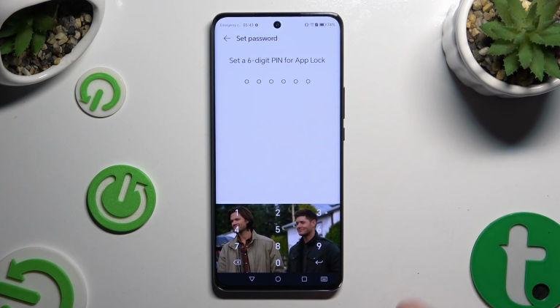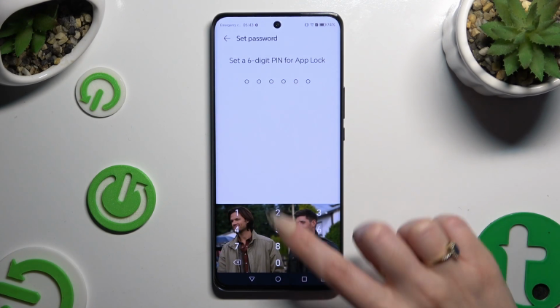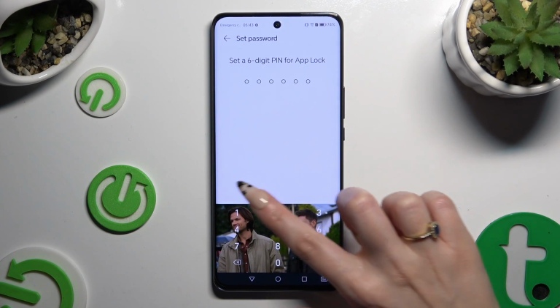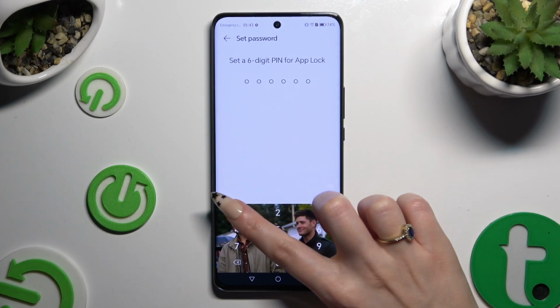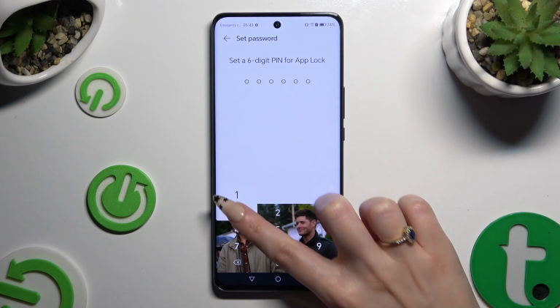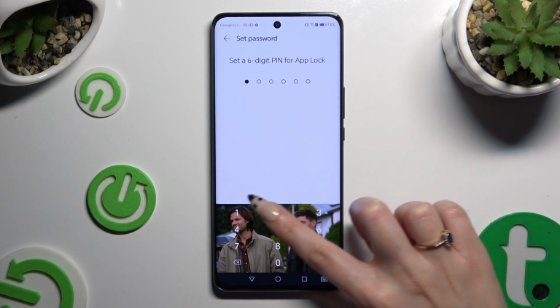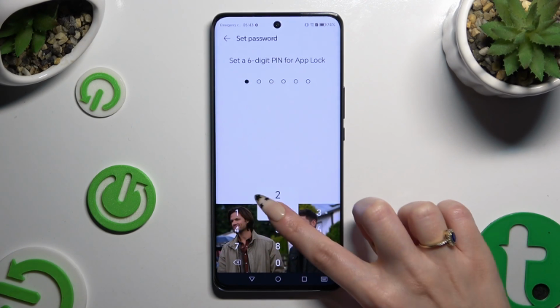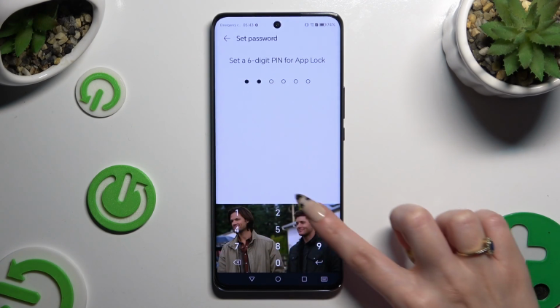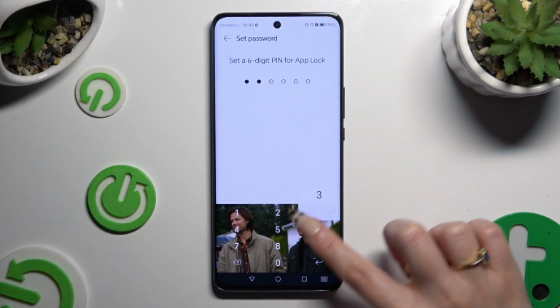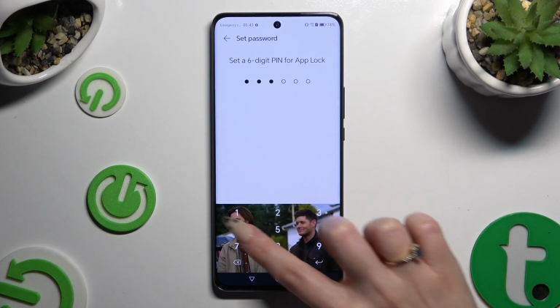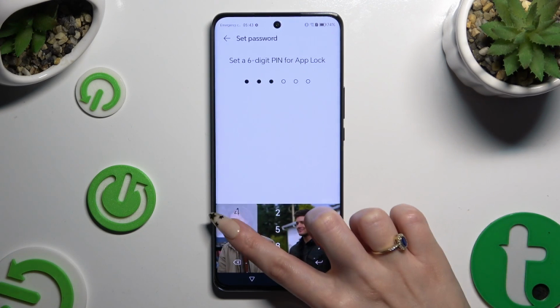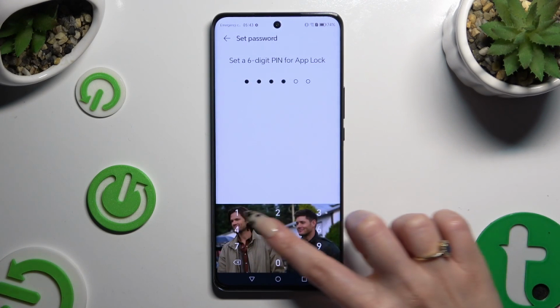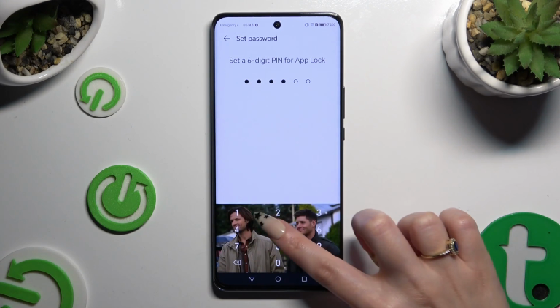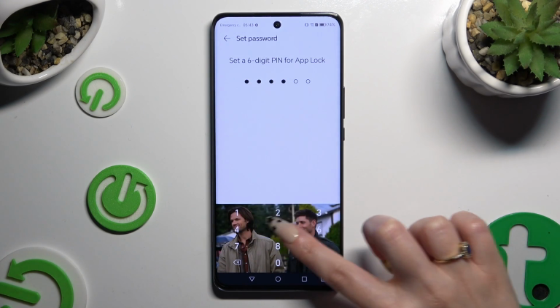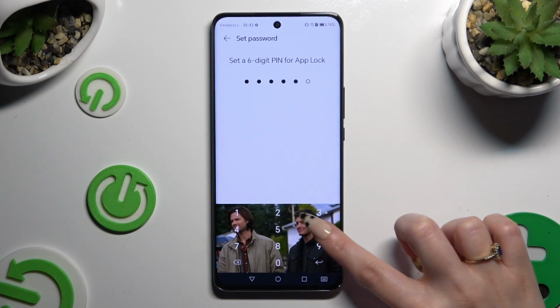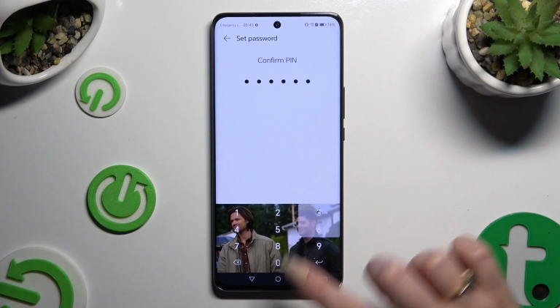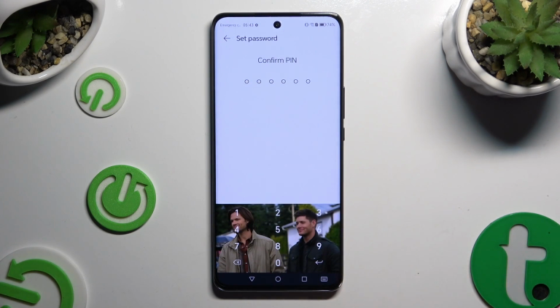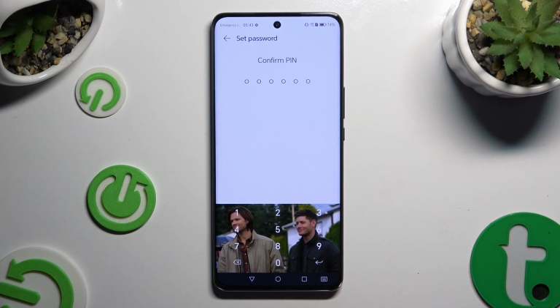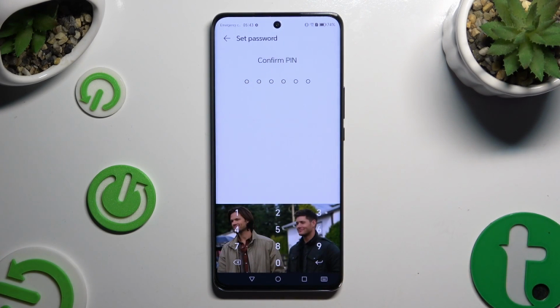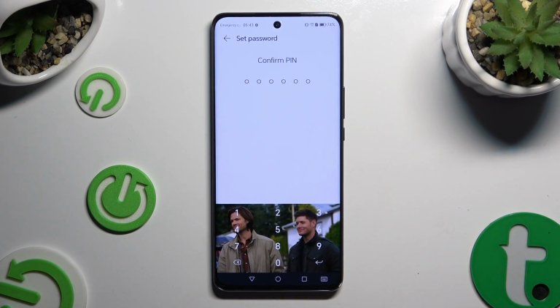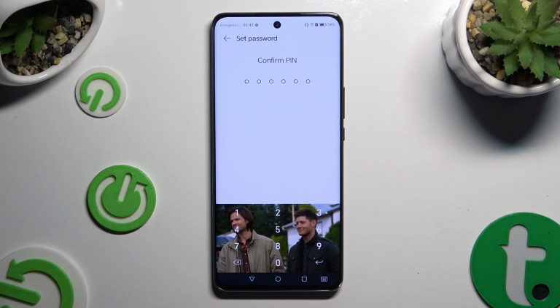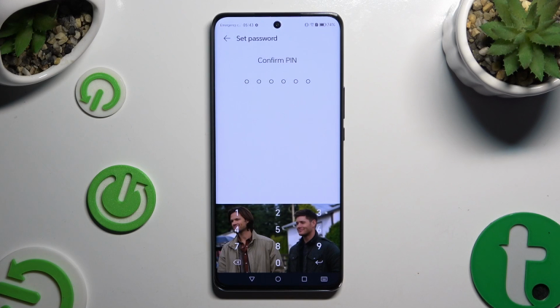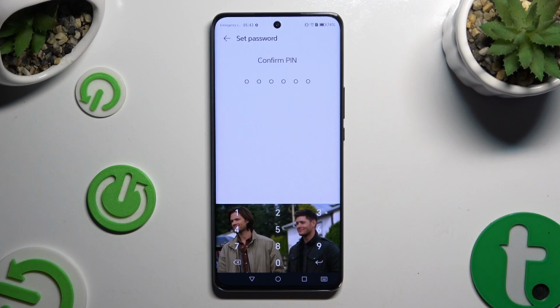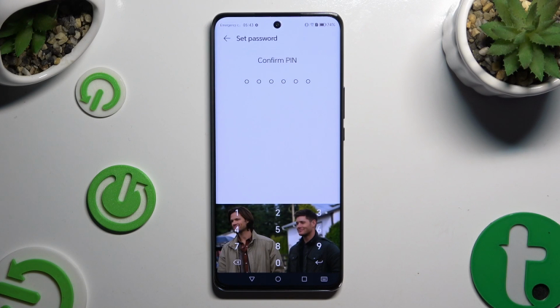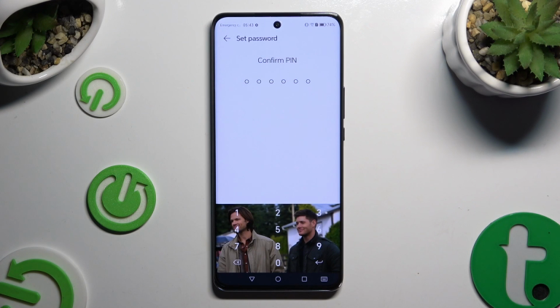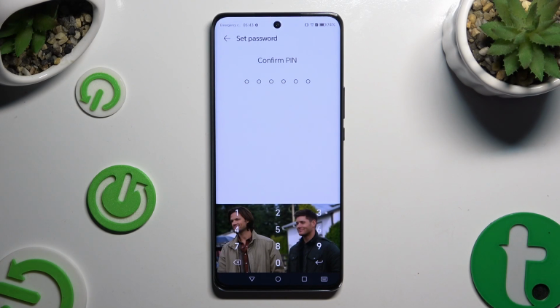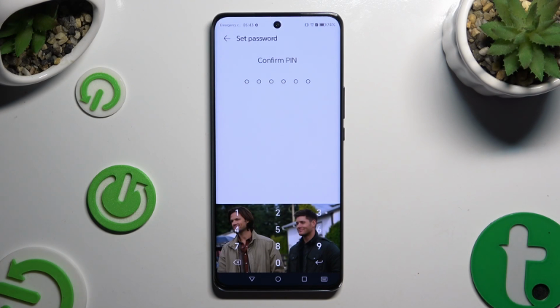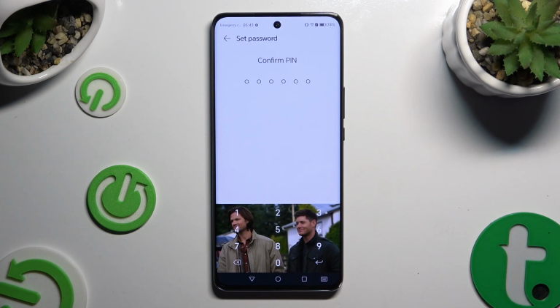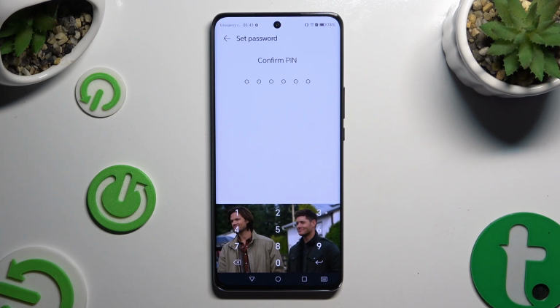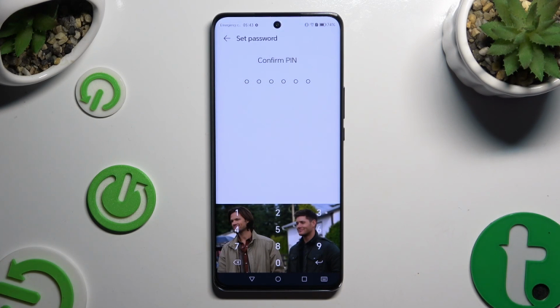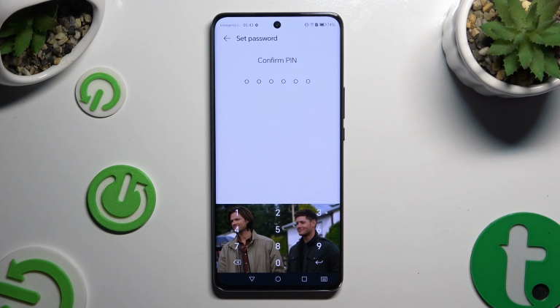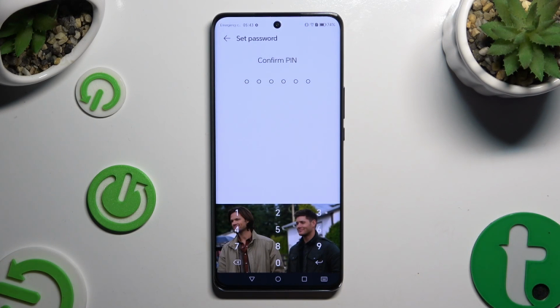Firstly you need to create it. And then repeat it to confirm it.